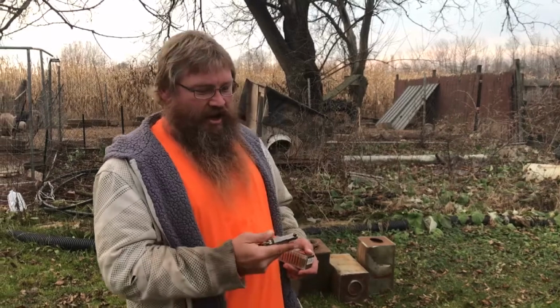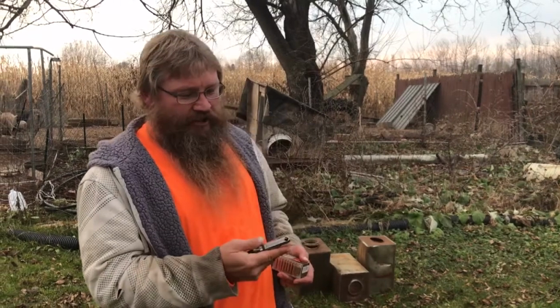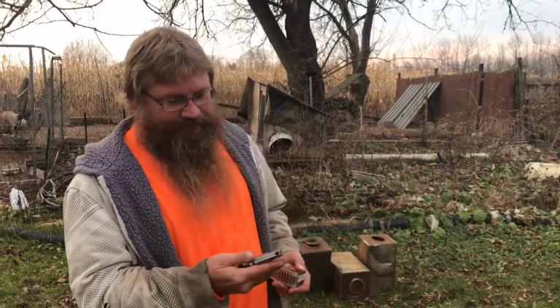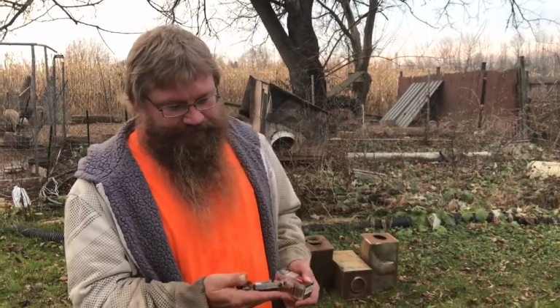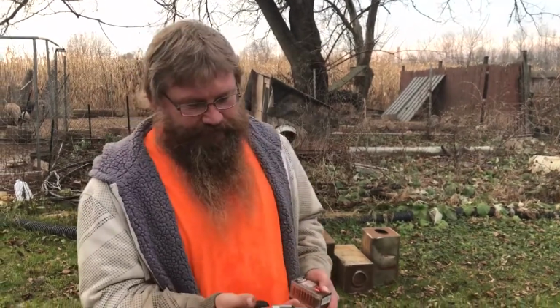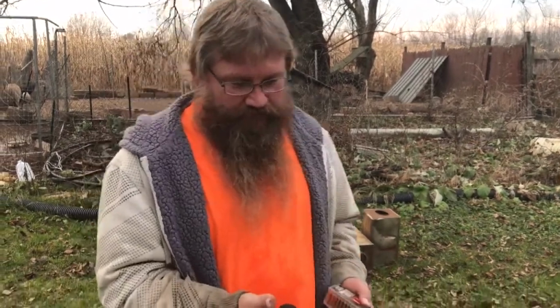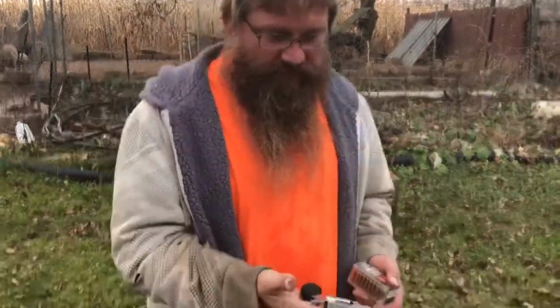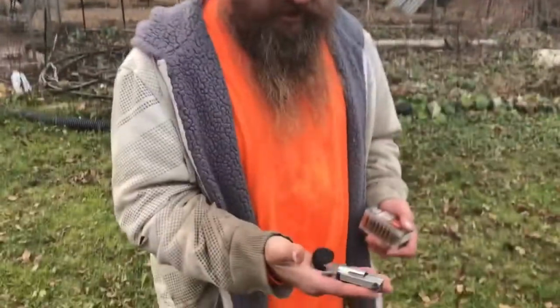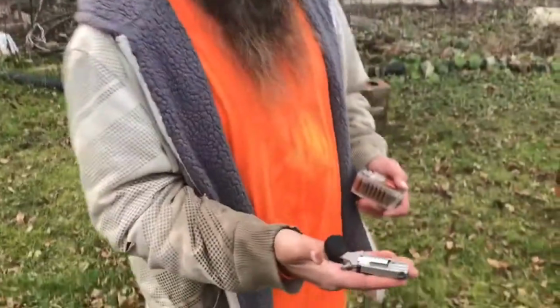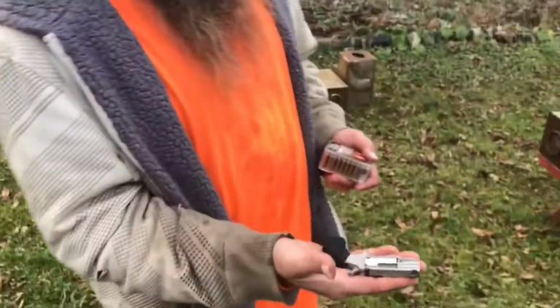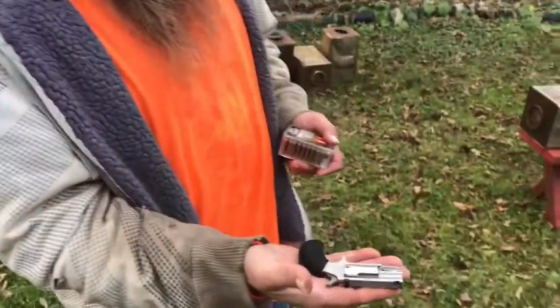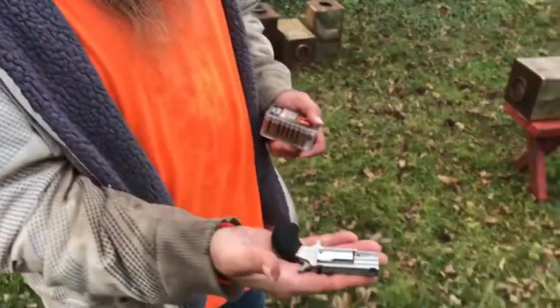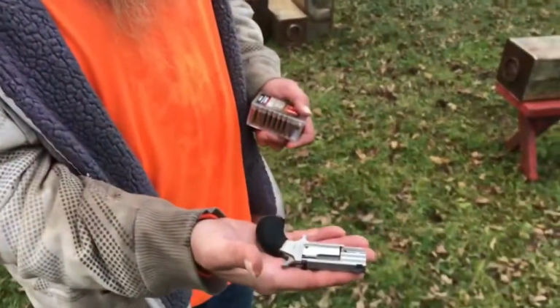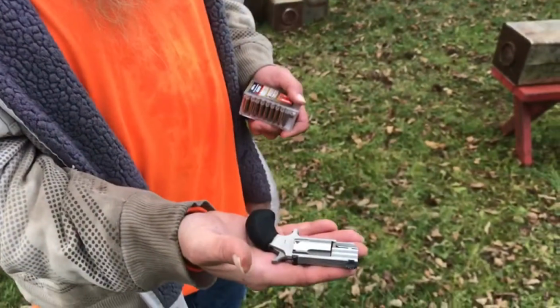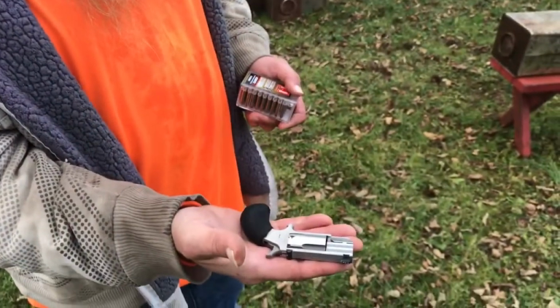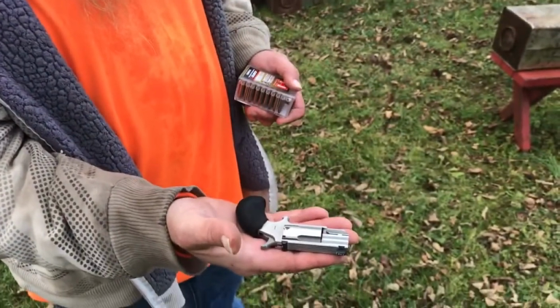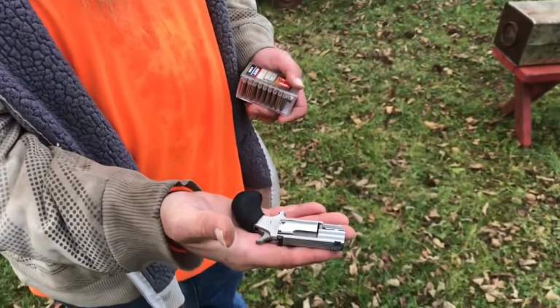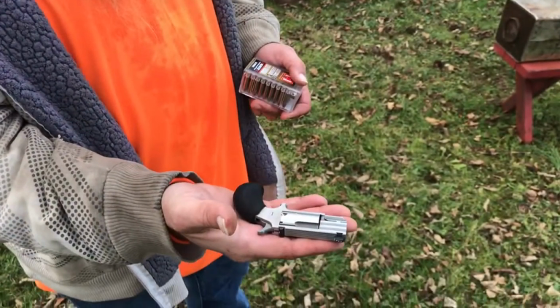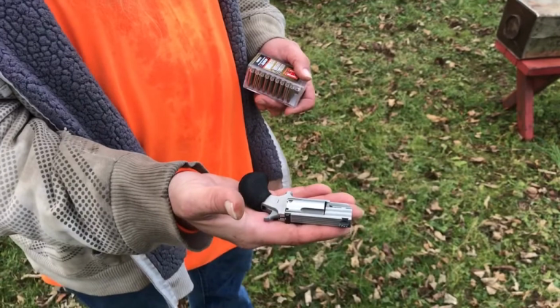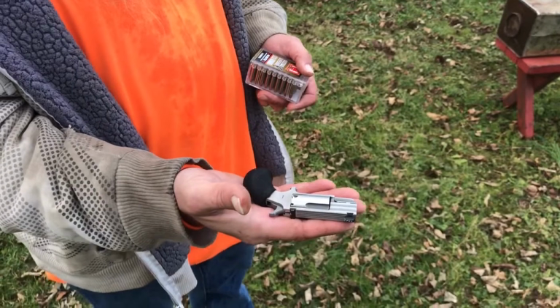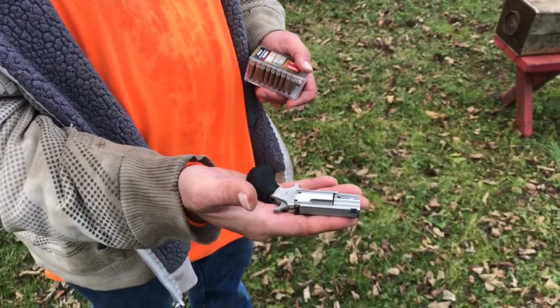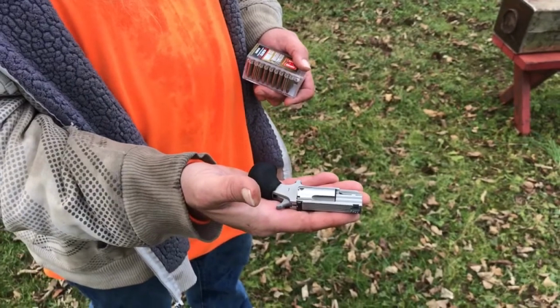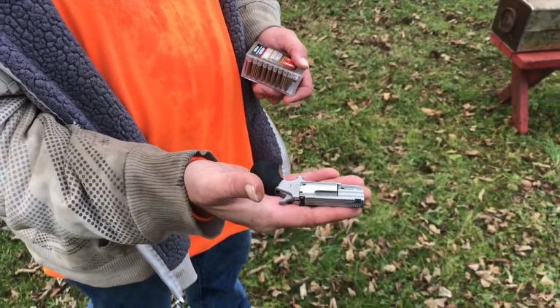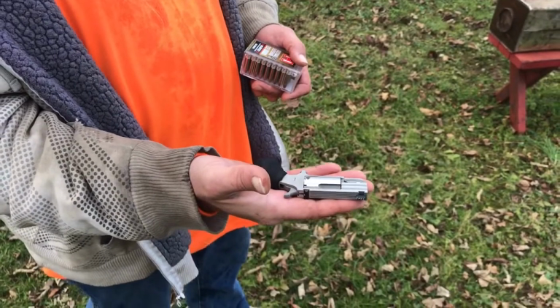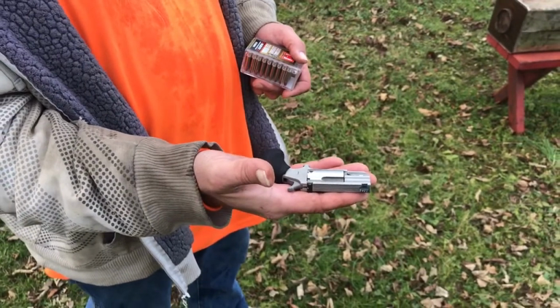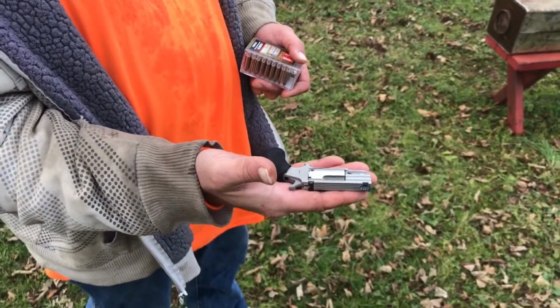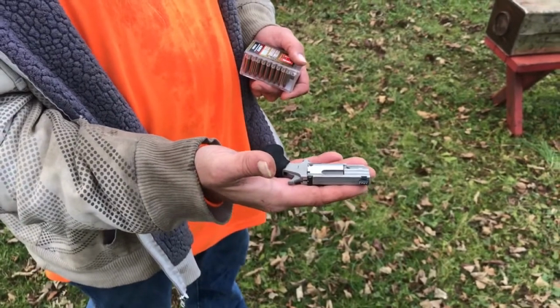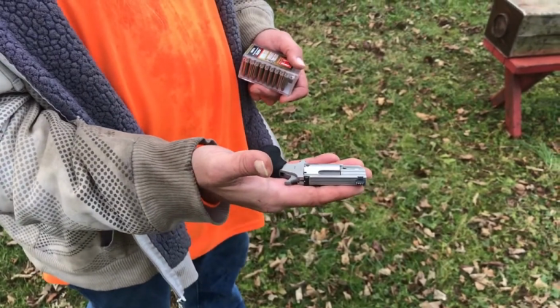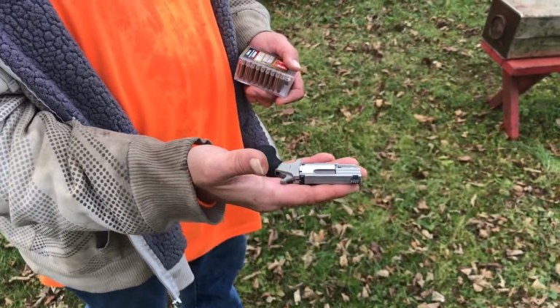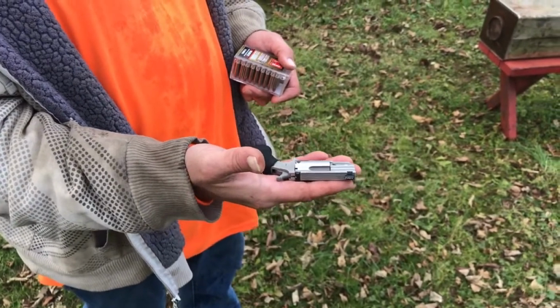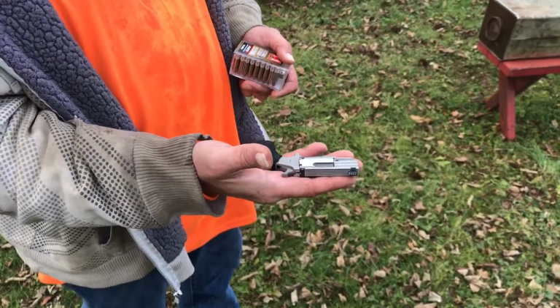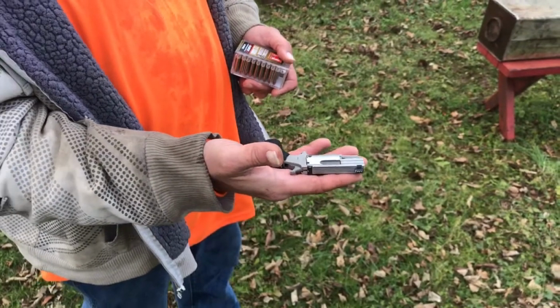How y'all doing? Got this pug out today, and I'm trying to figure out which 22 mag ammo is the best.